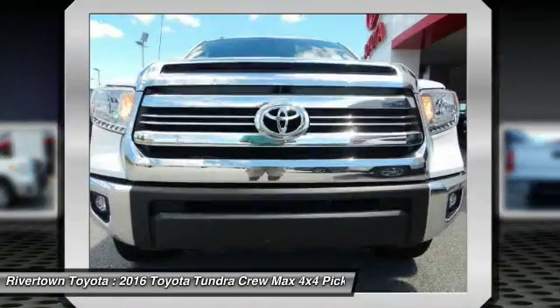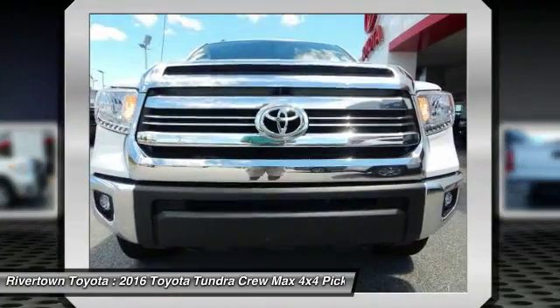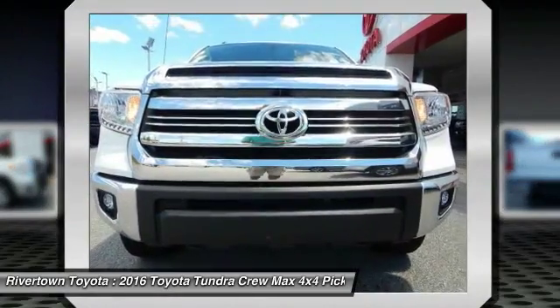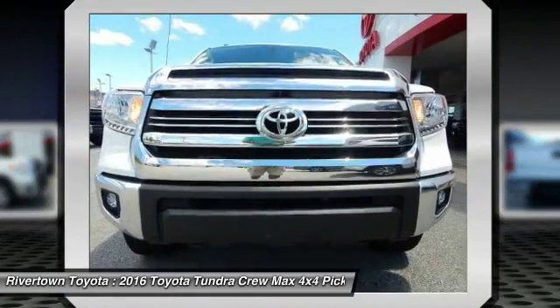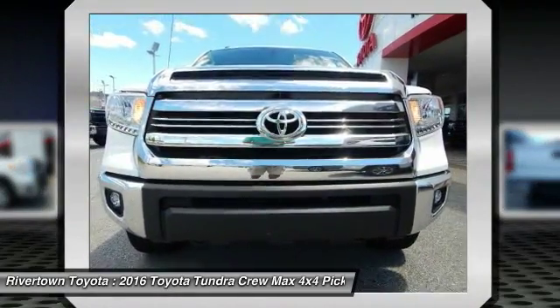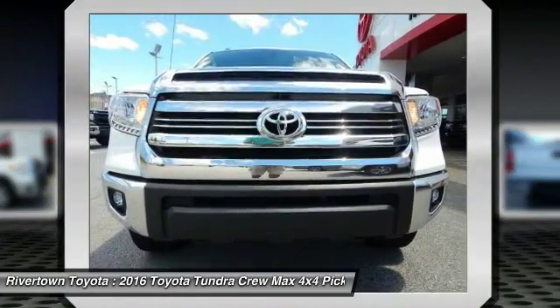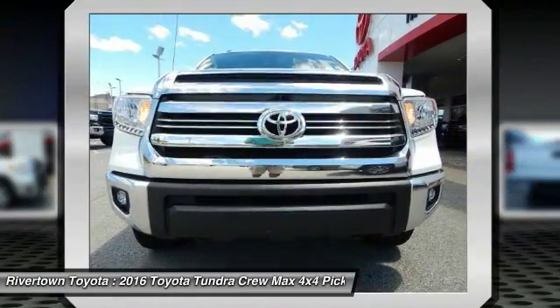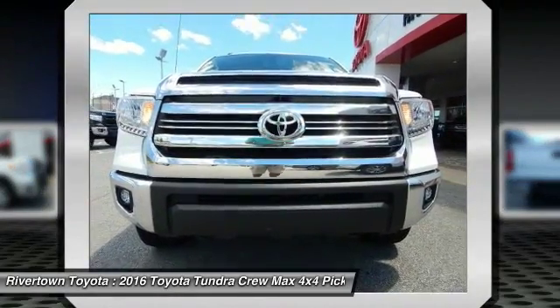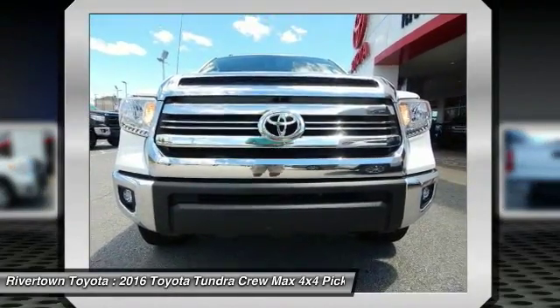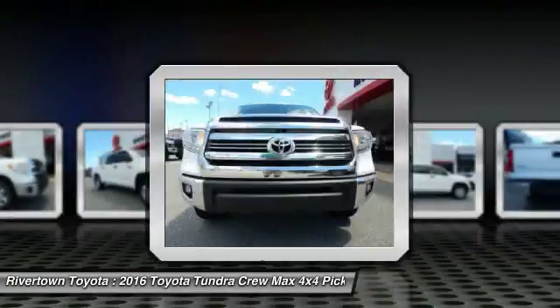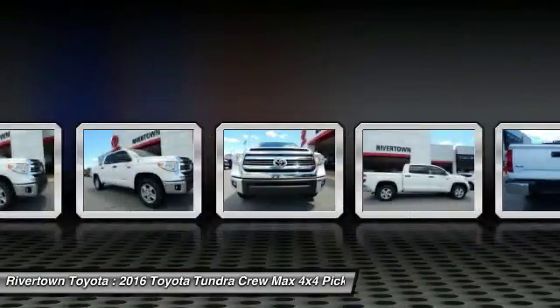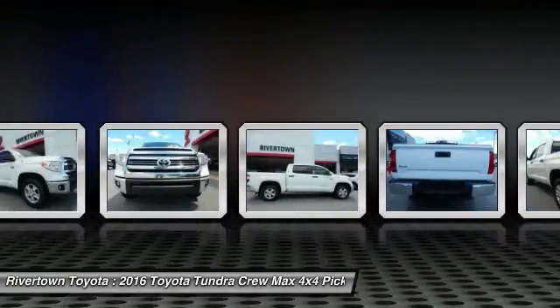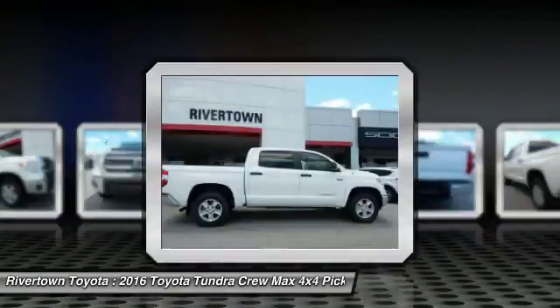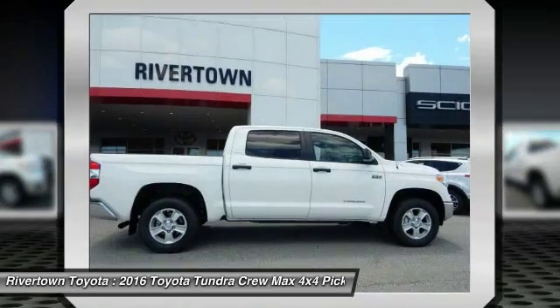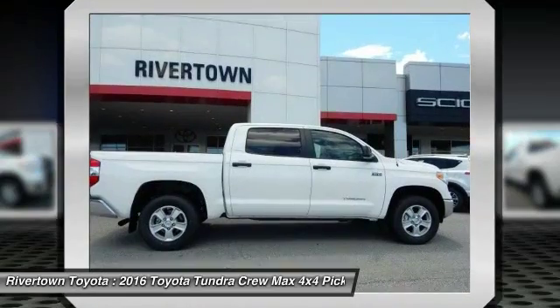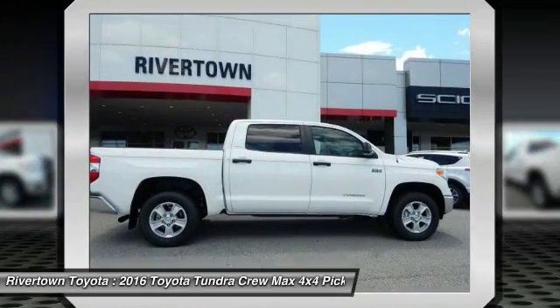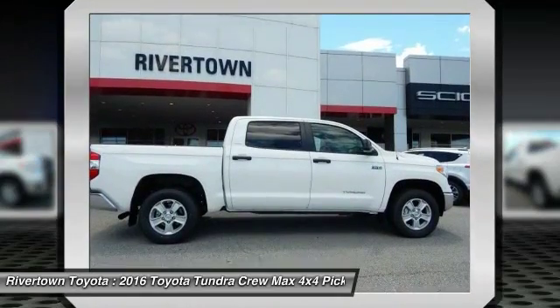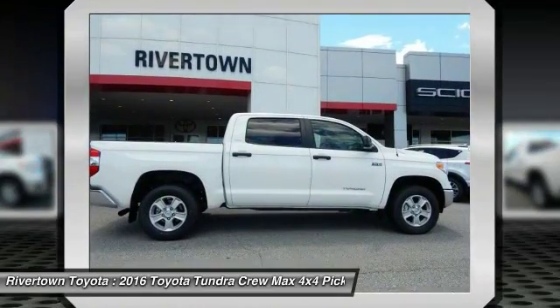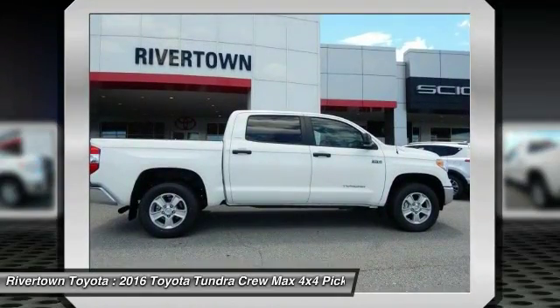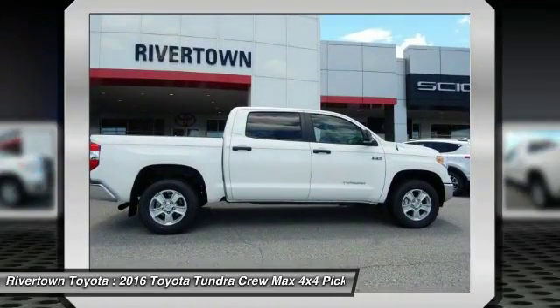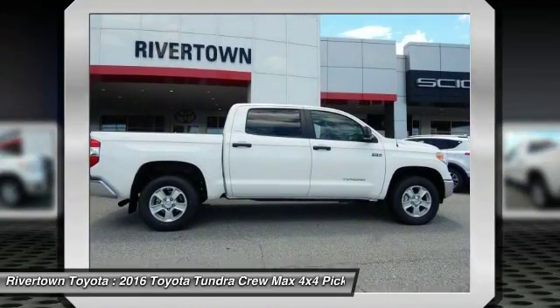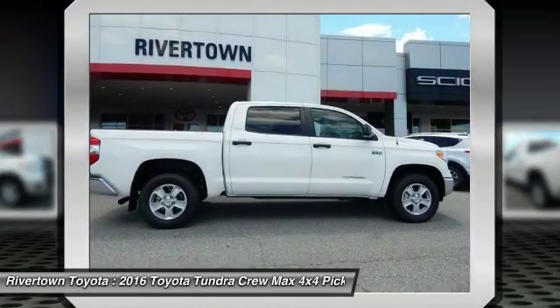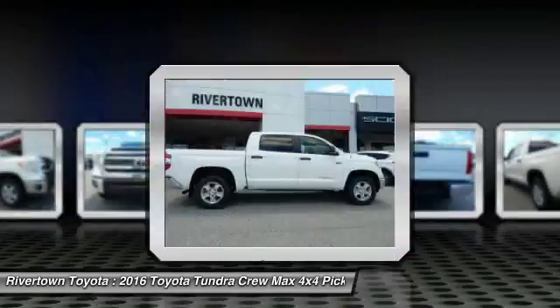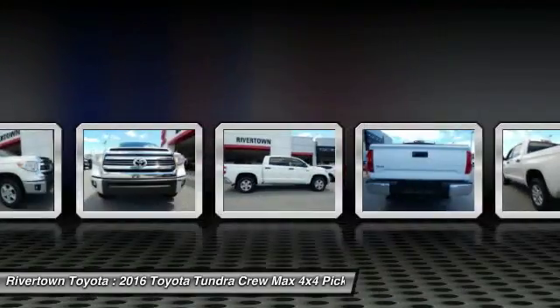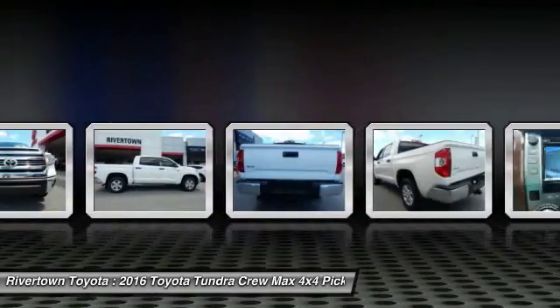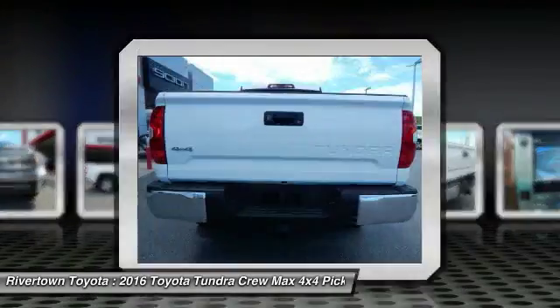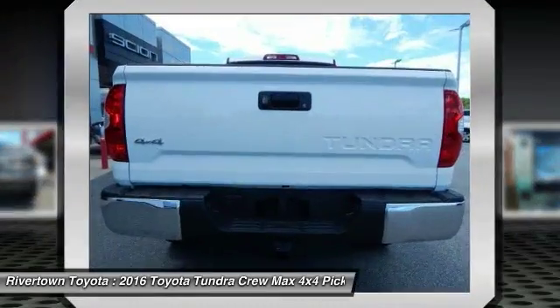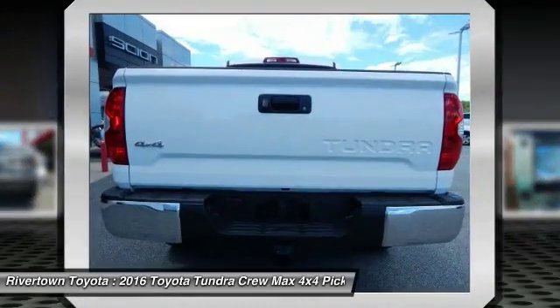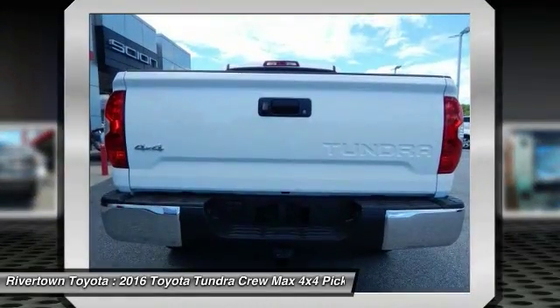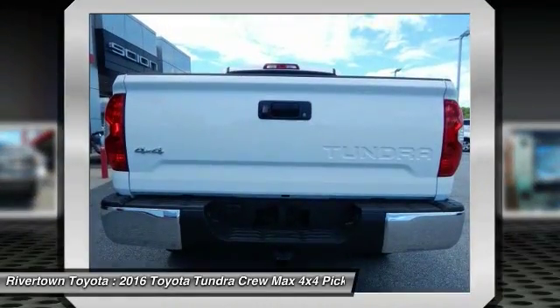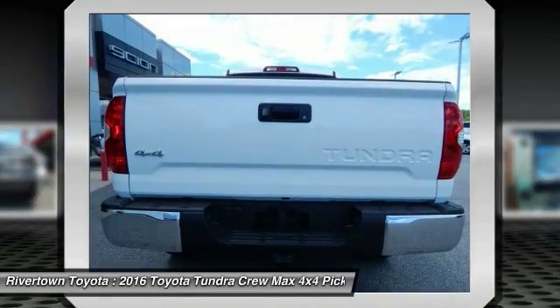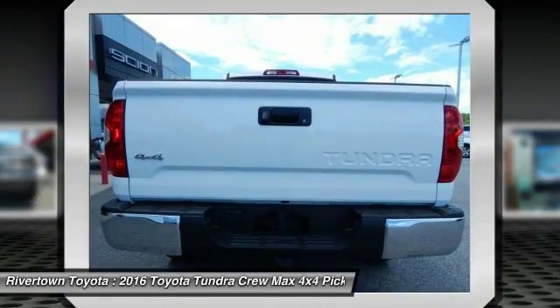Included as standard are vehicle stability control, traction control, electronic brake force distribution, and anti-lock brakes.